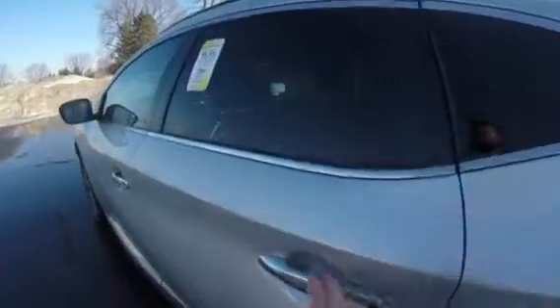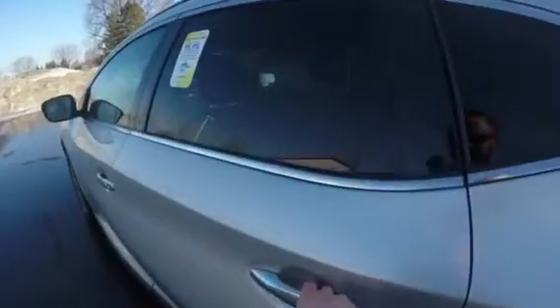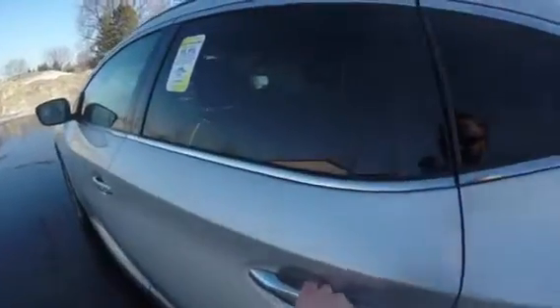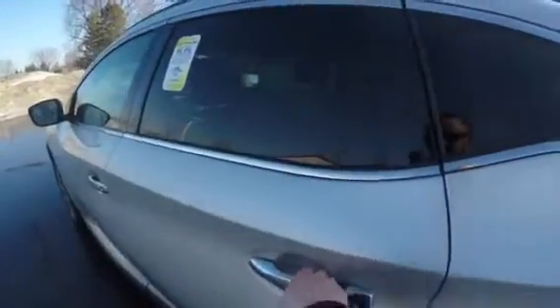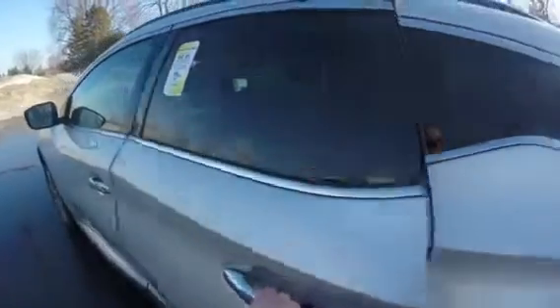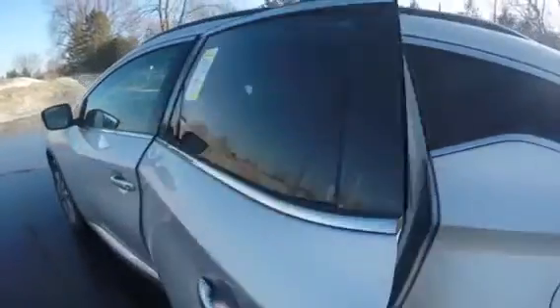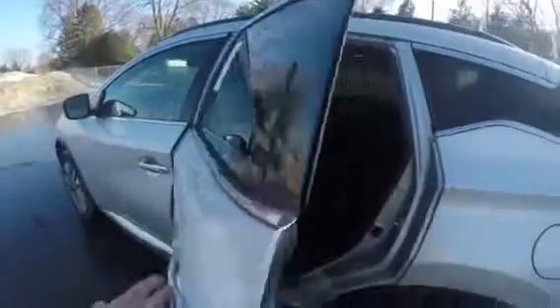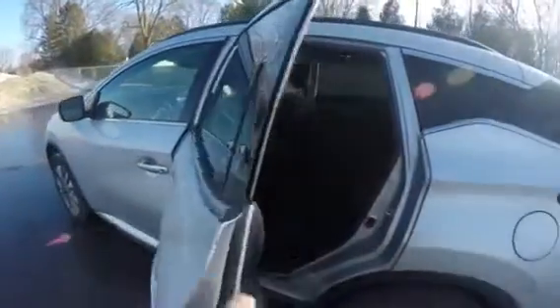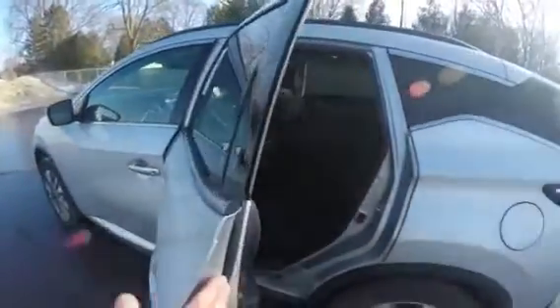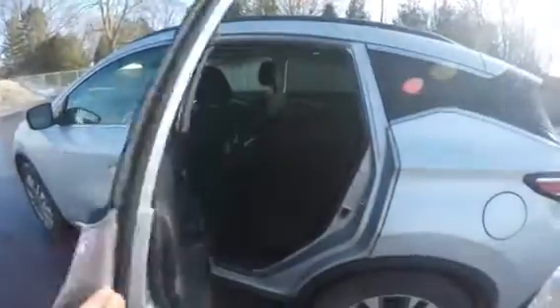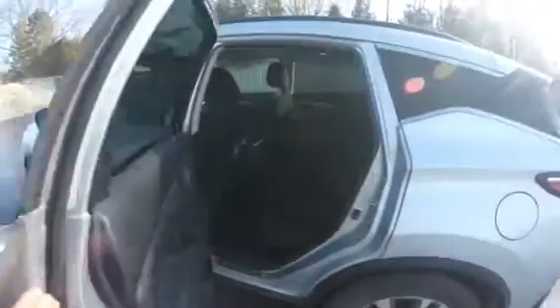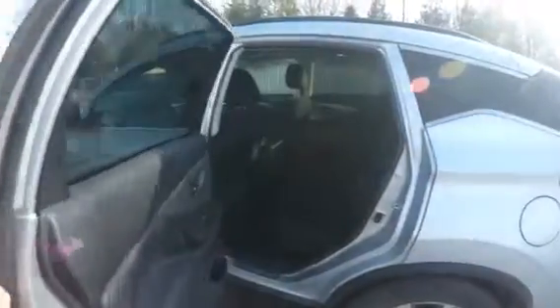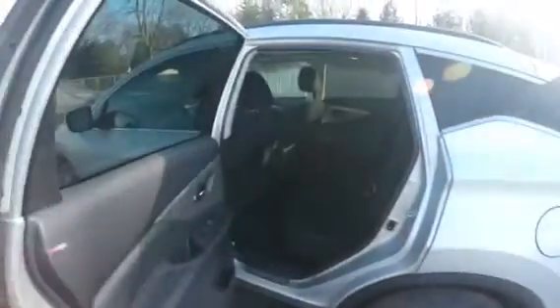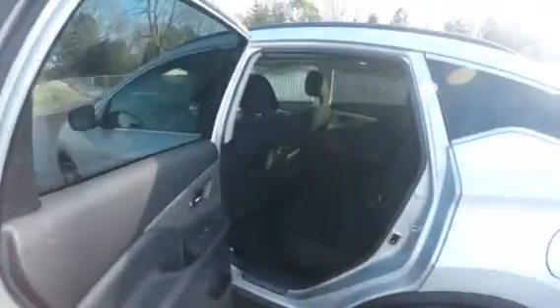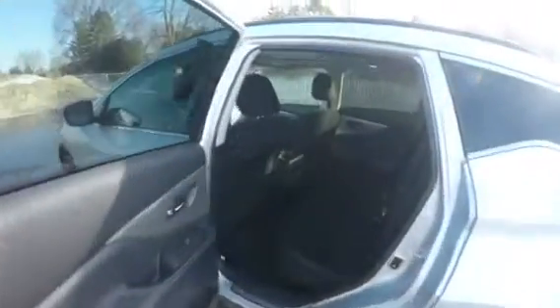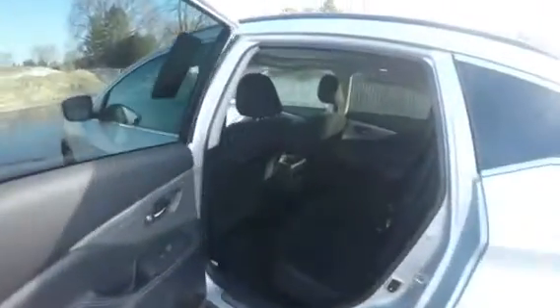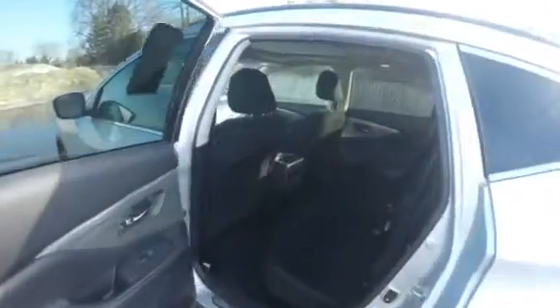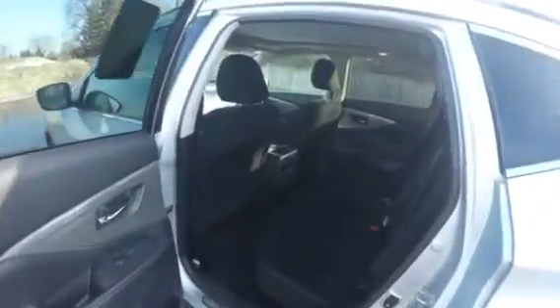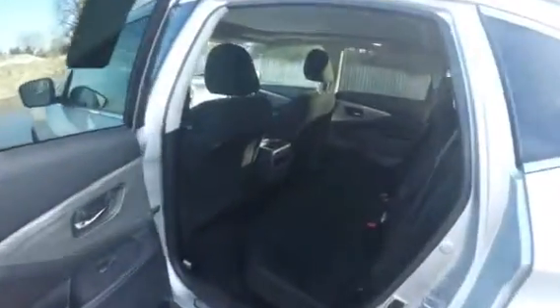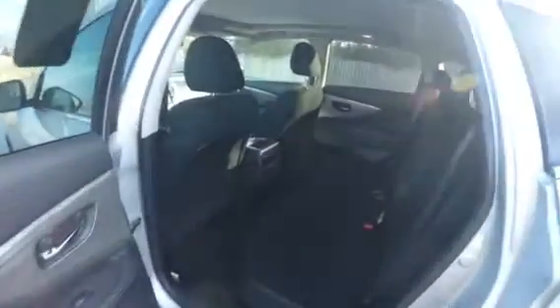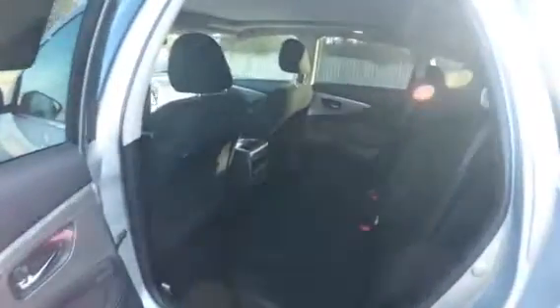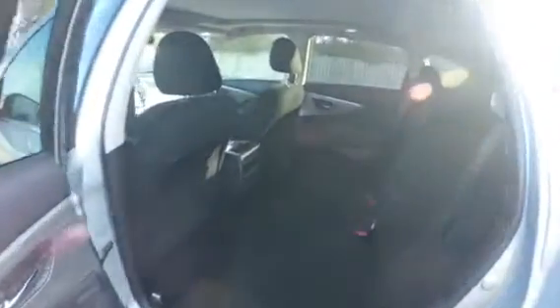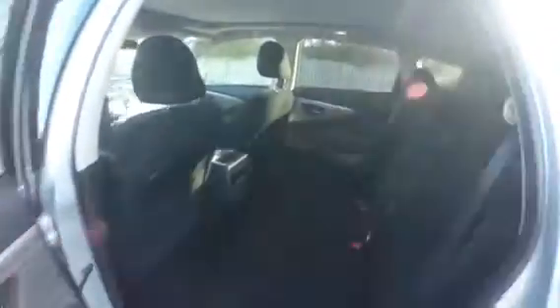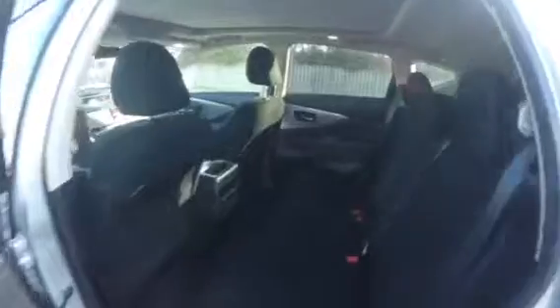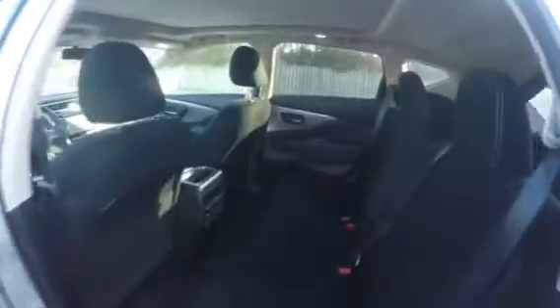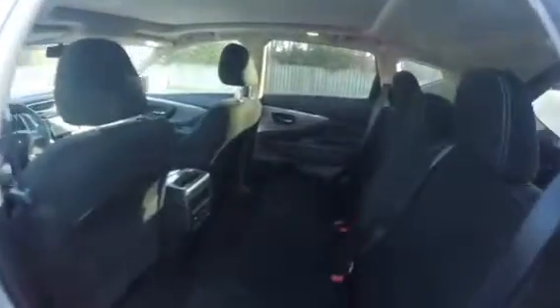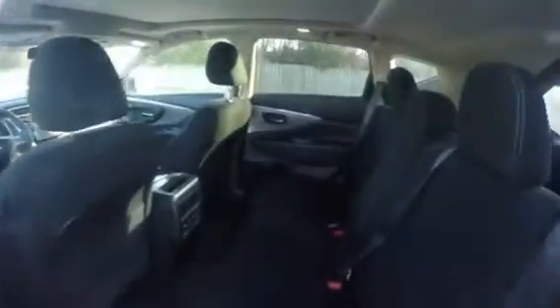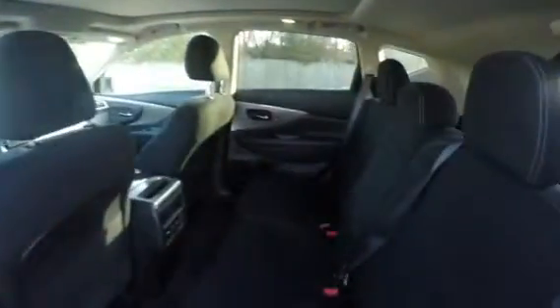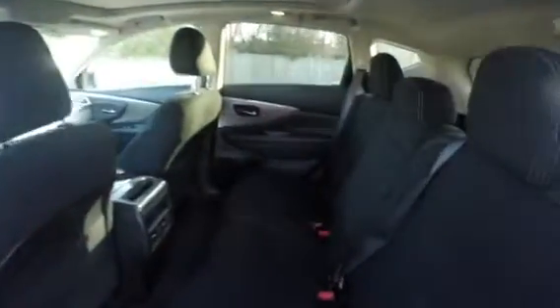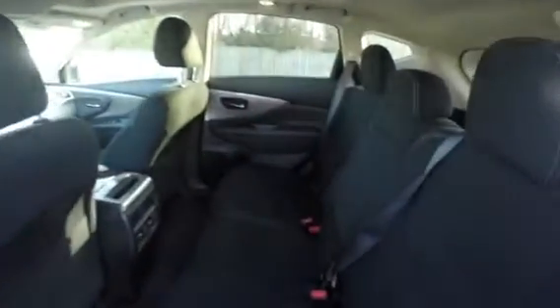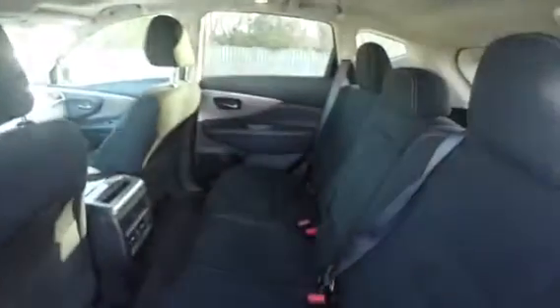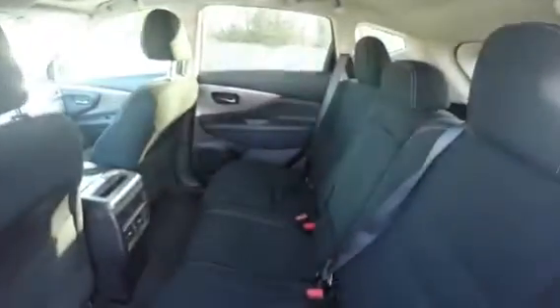Open the rear door of the vehicle and you're presented with loads of comfortable passenger space, as well as a USB port for charging their devices.